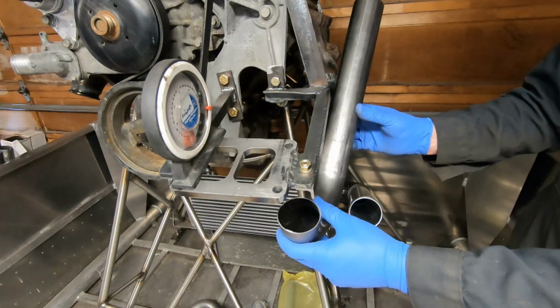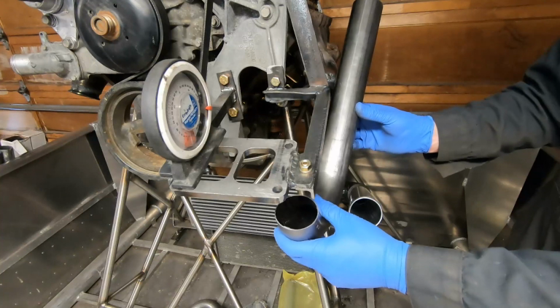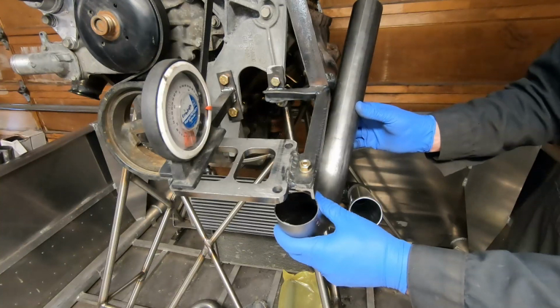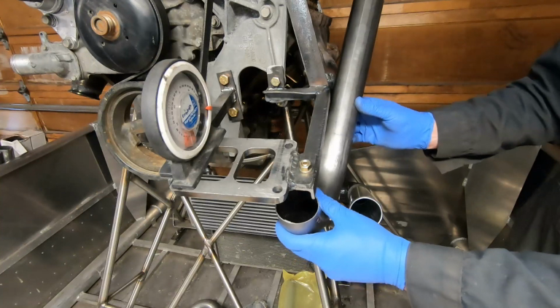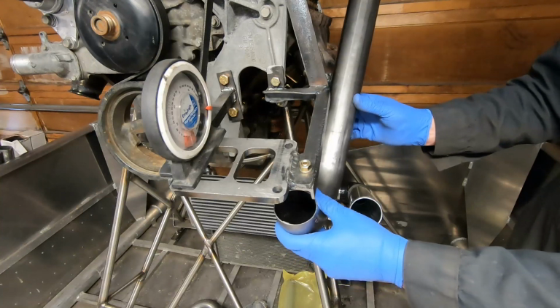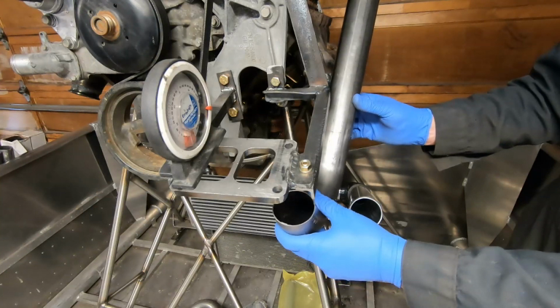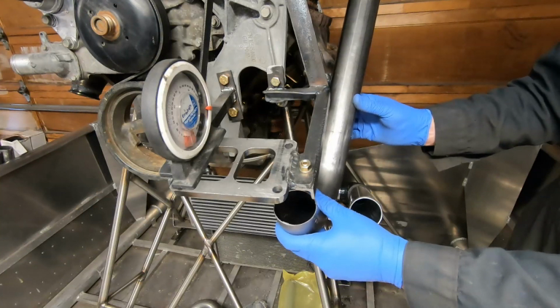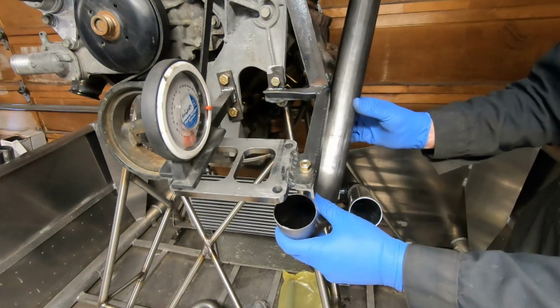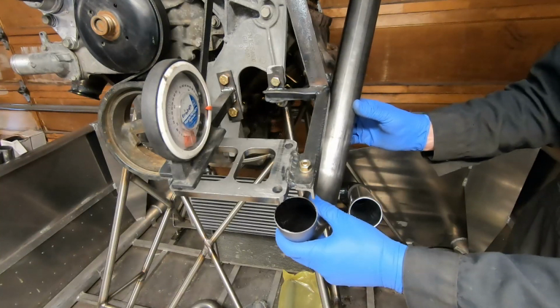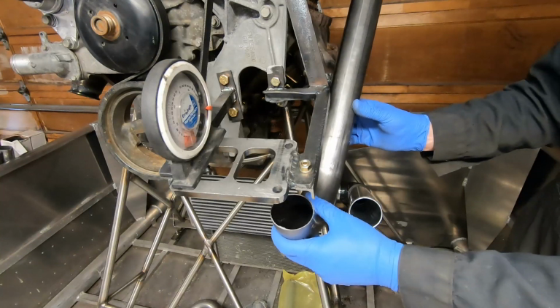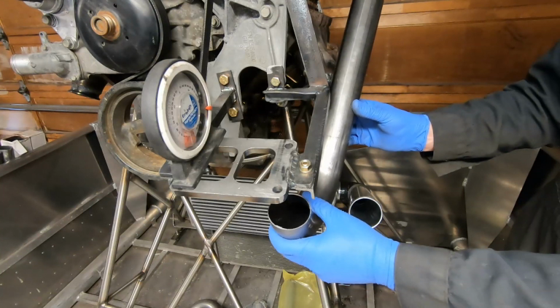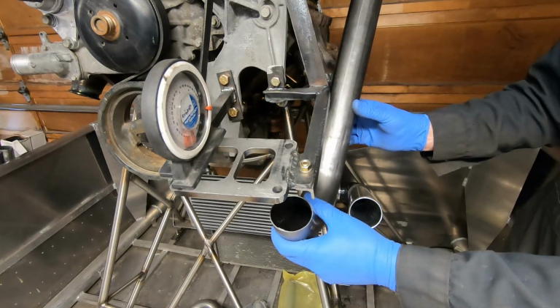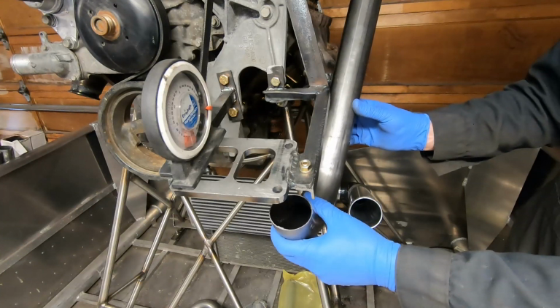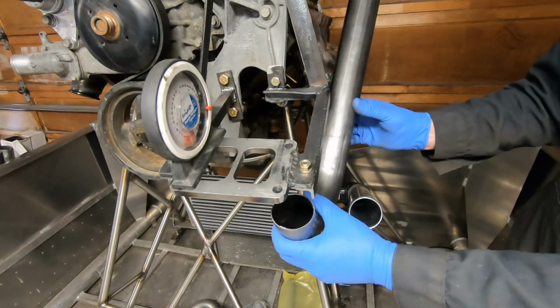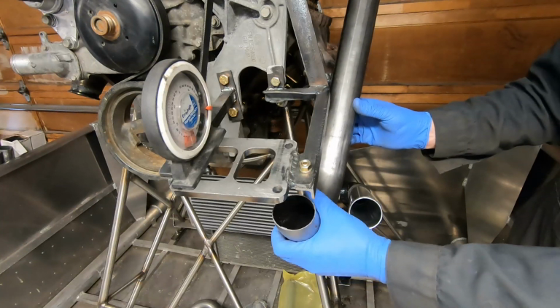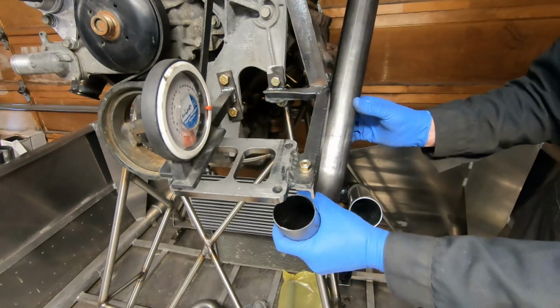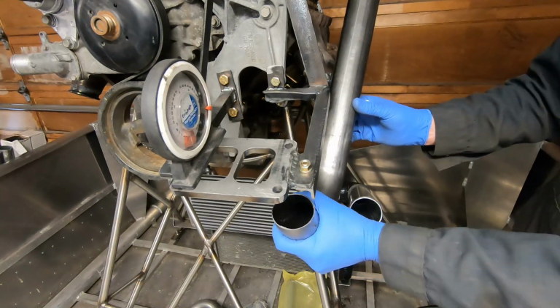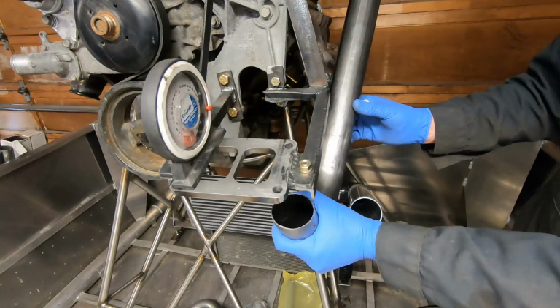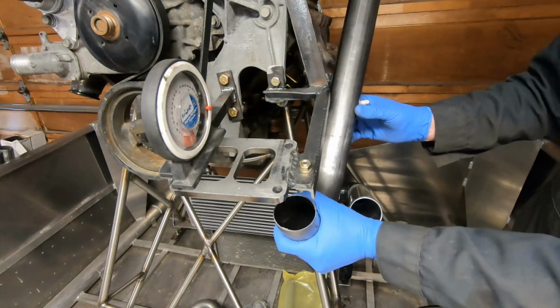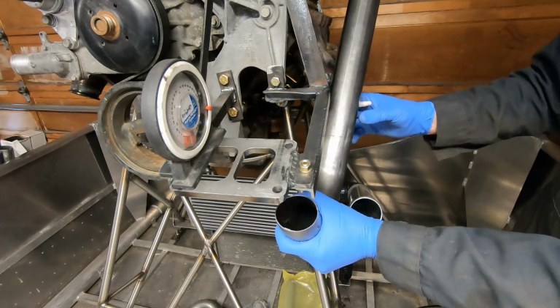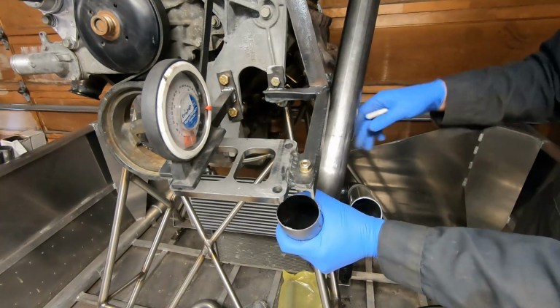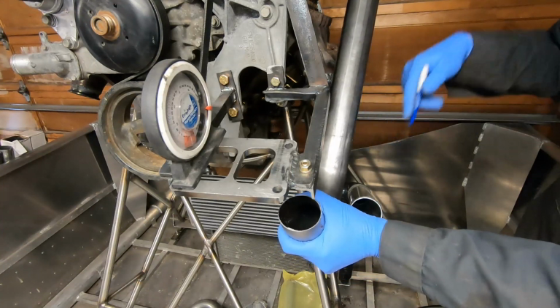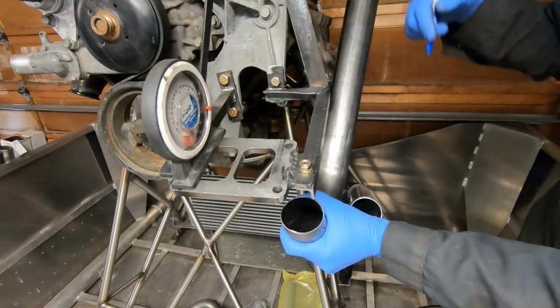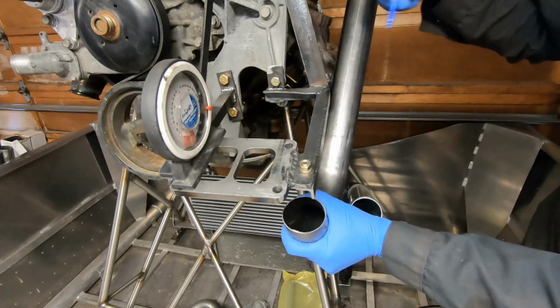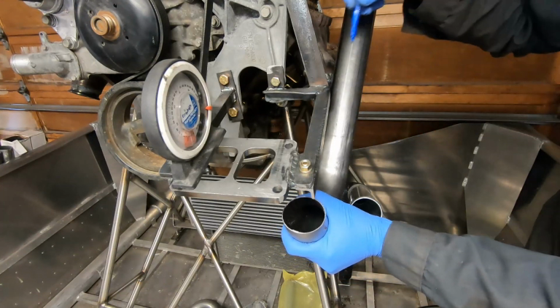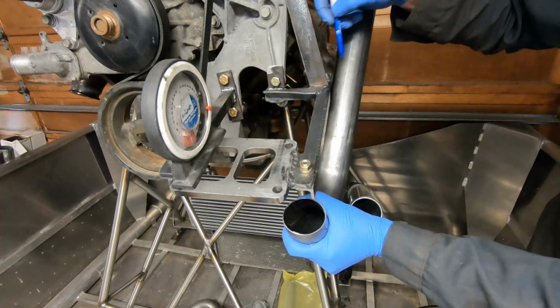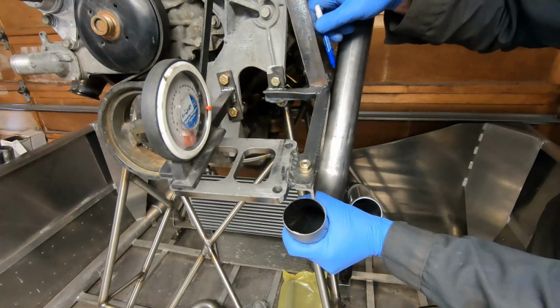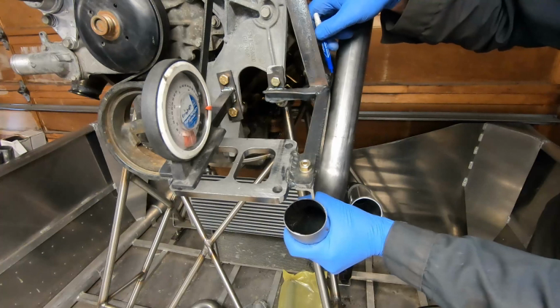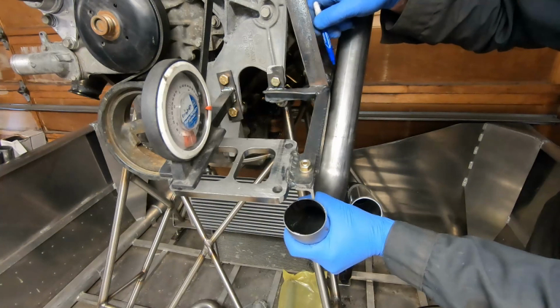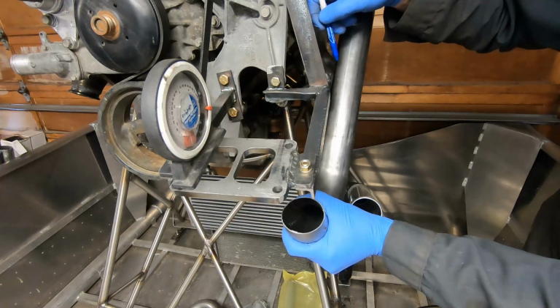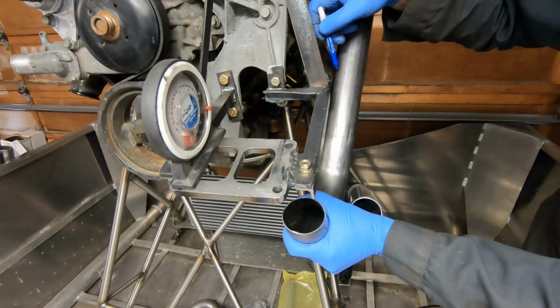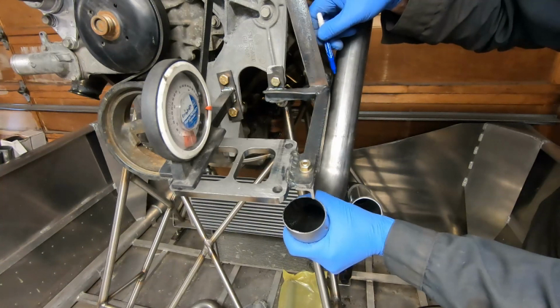Welcome back. Today I'm working on the airboat and the project today is working on the hot side tubing for the turbo.